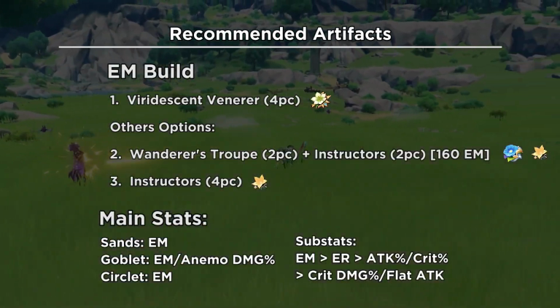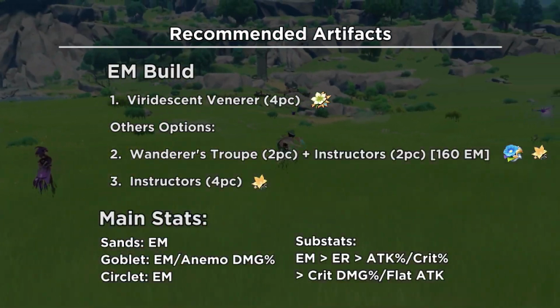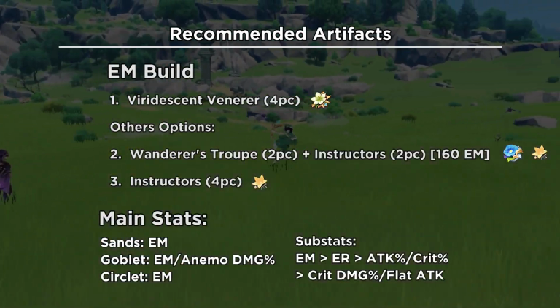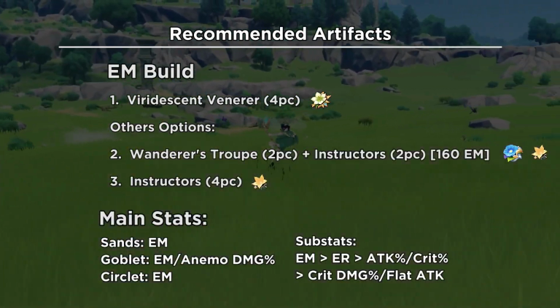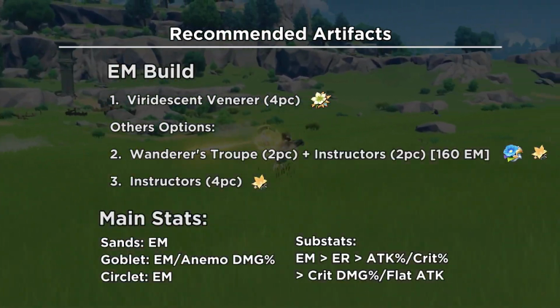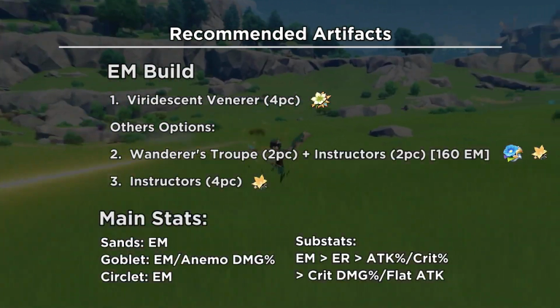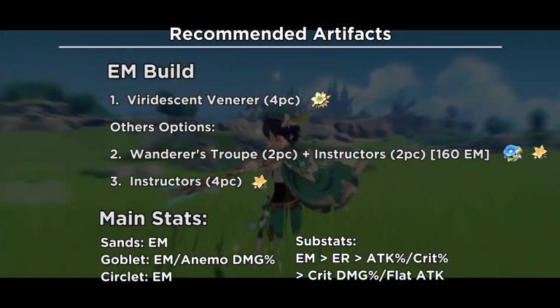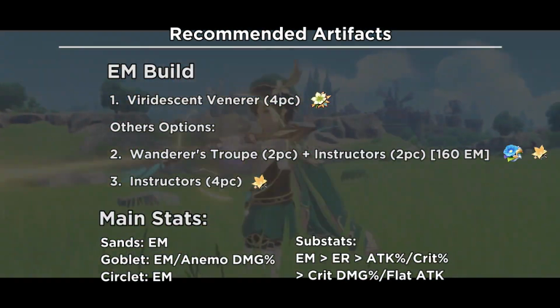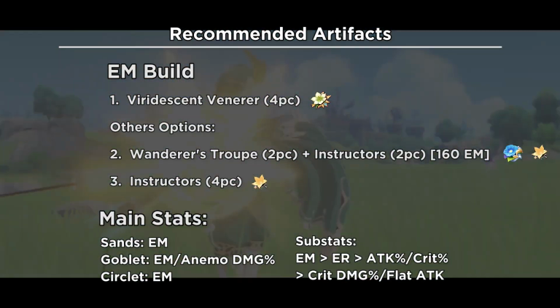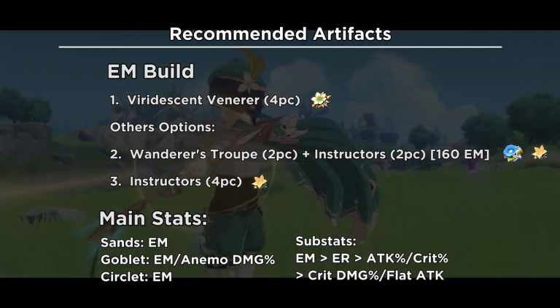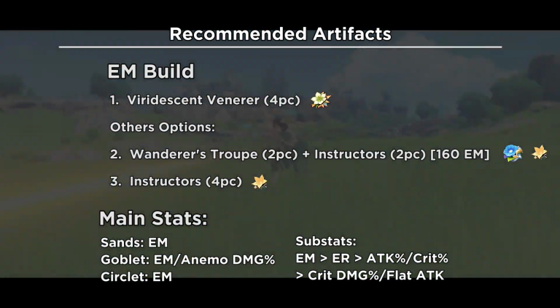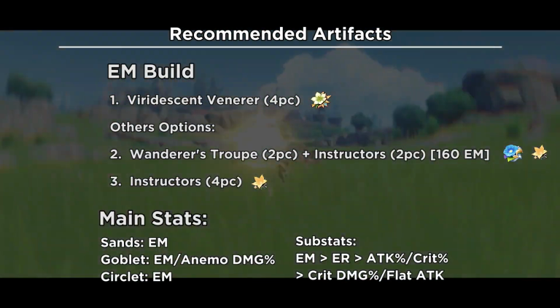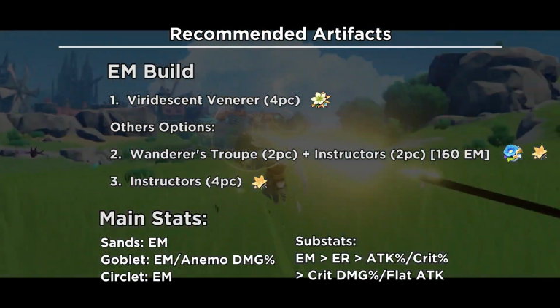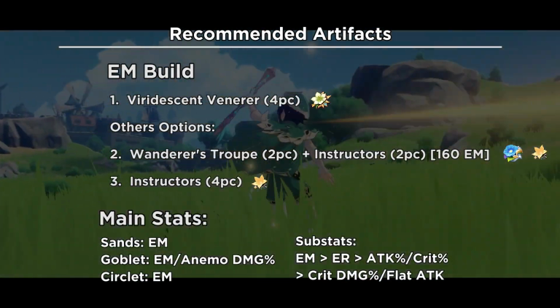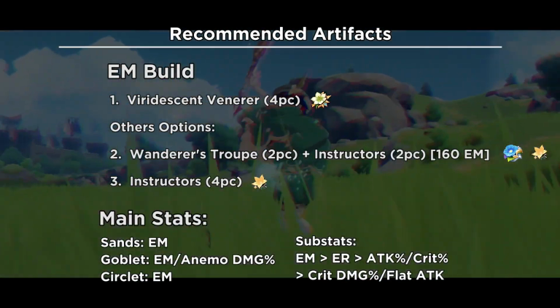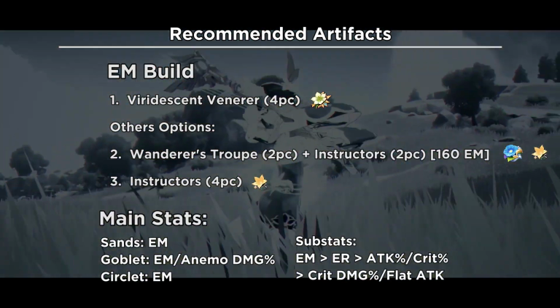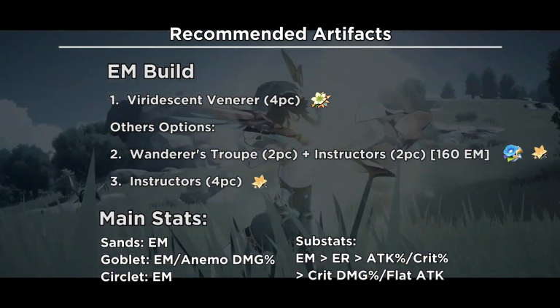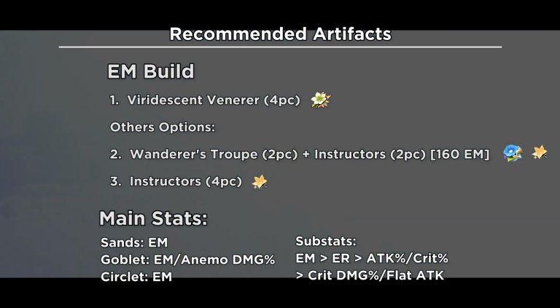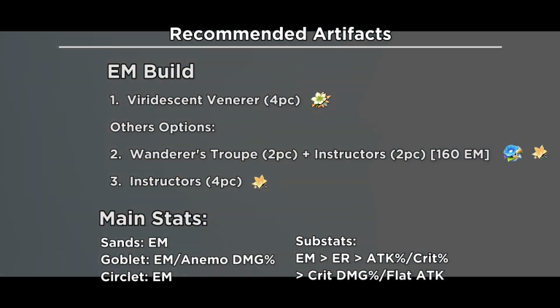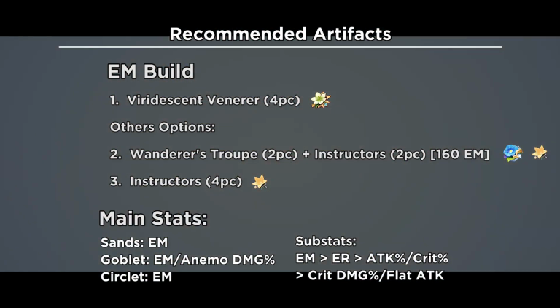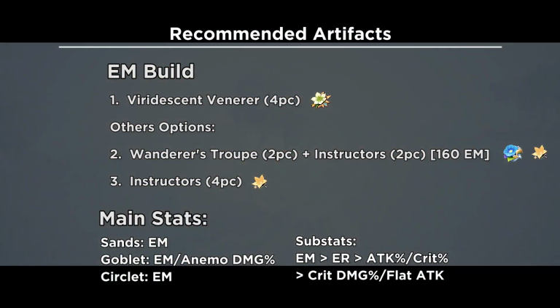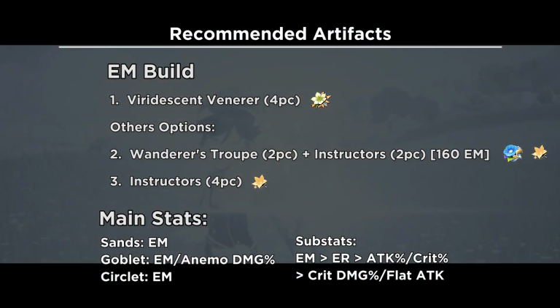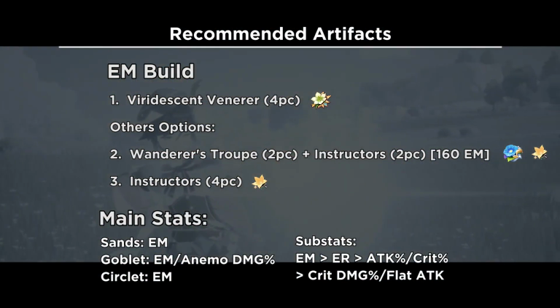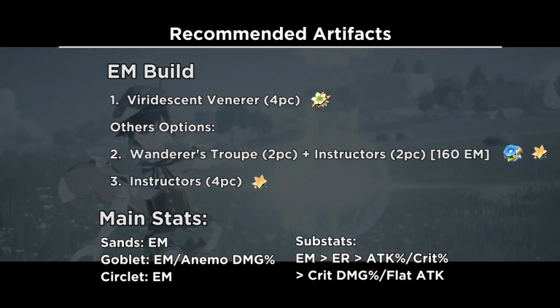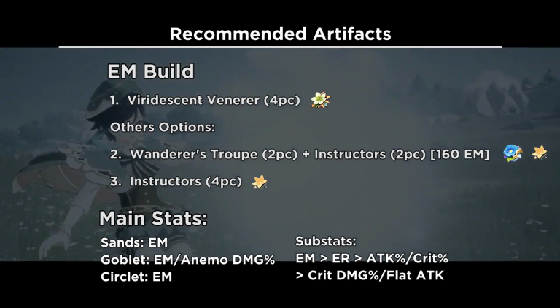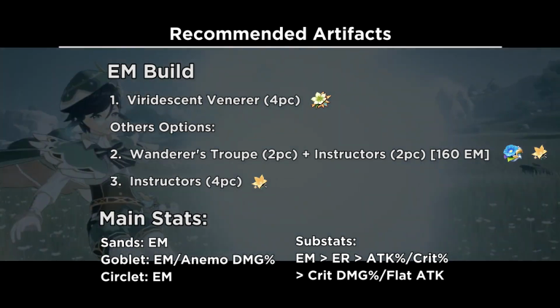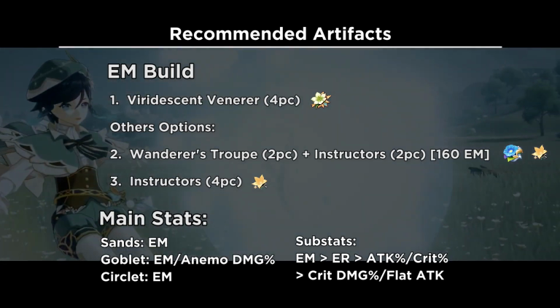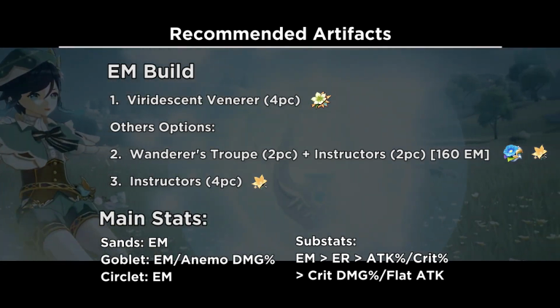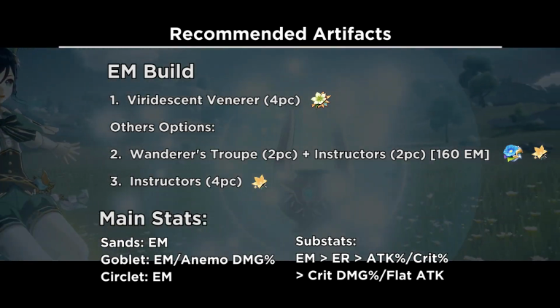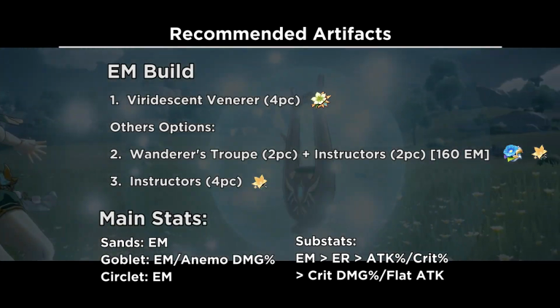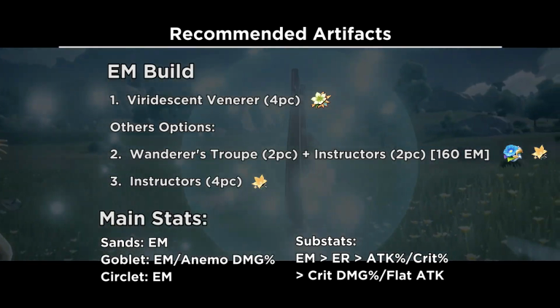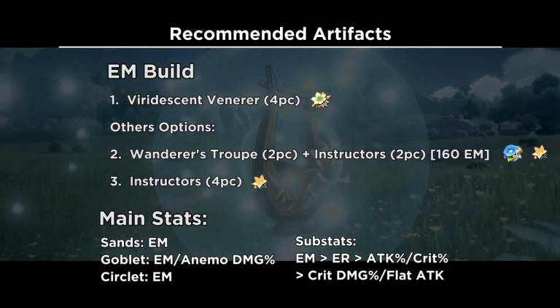Recommended artifacts and stats. These are for an overall elemental mastery build.